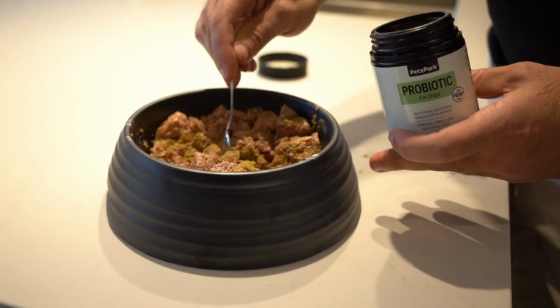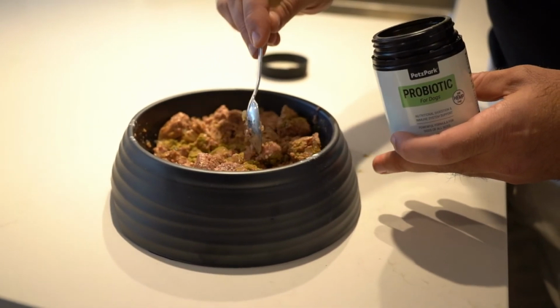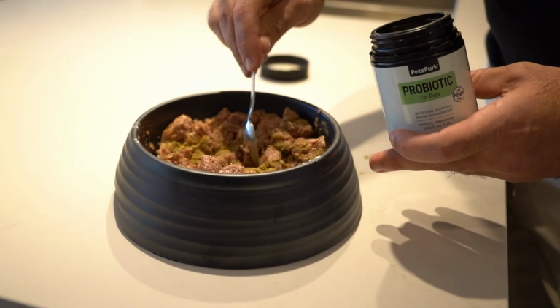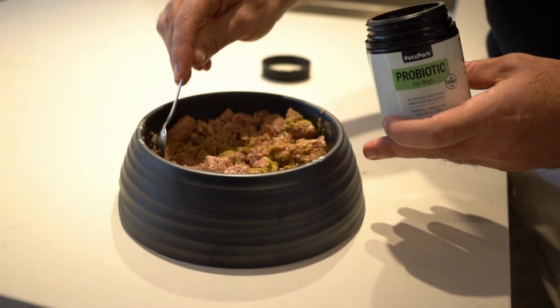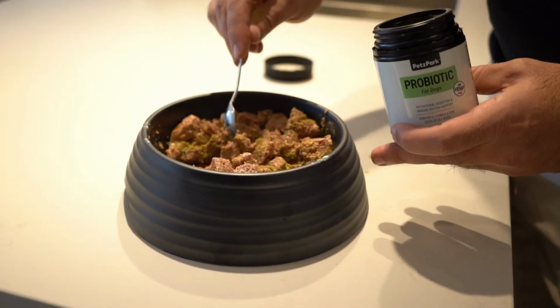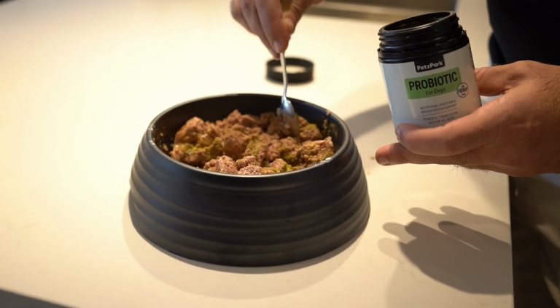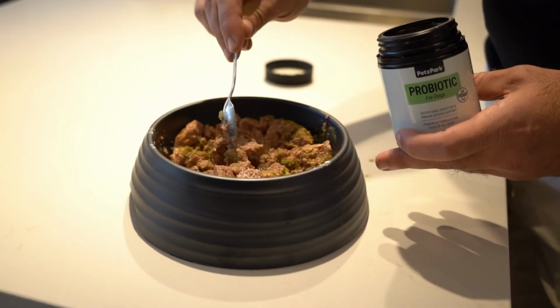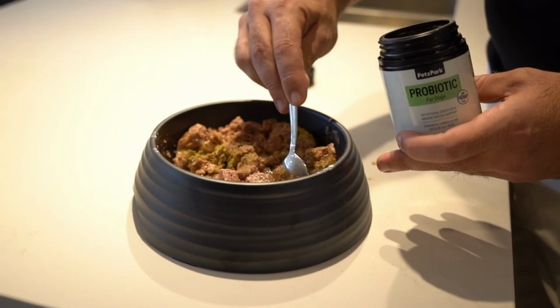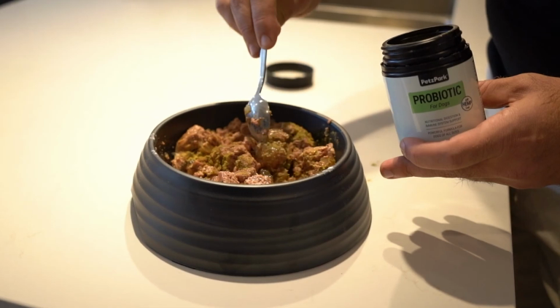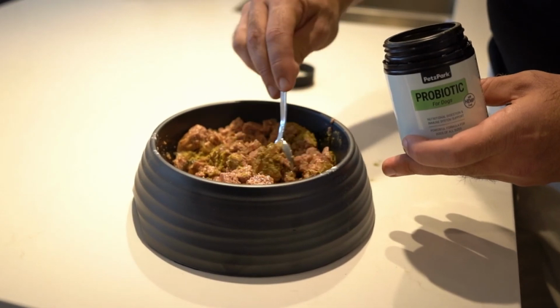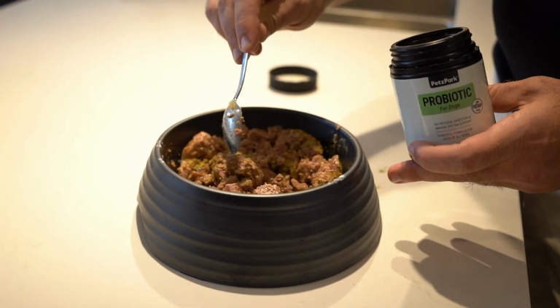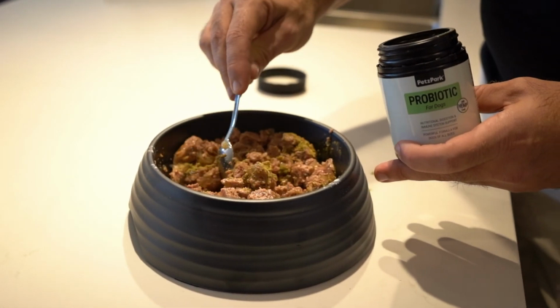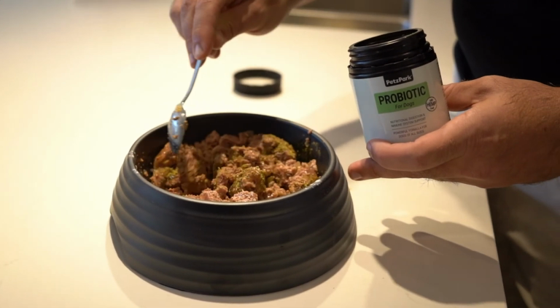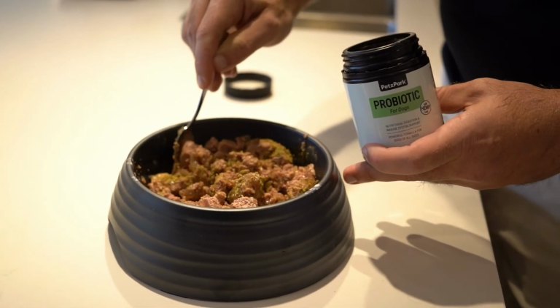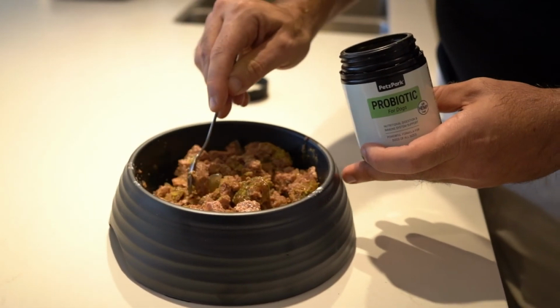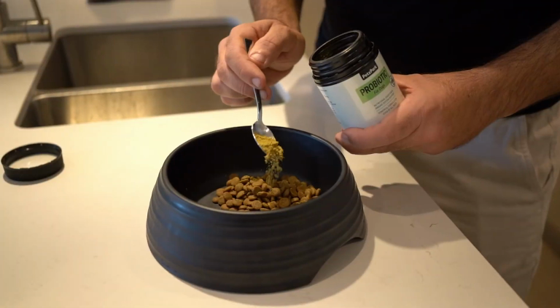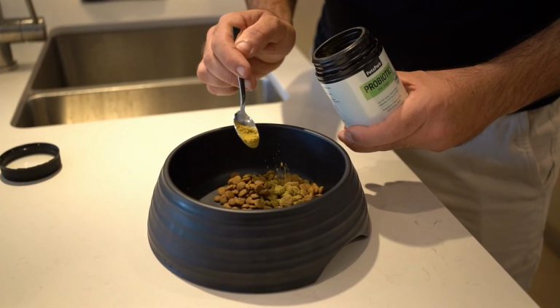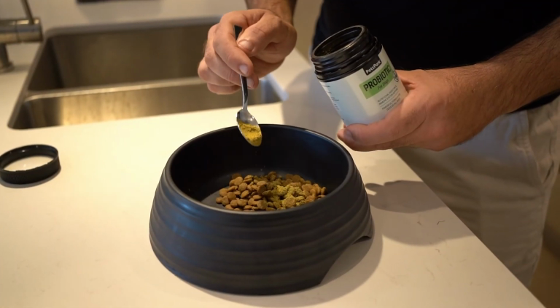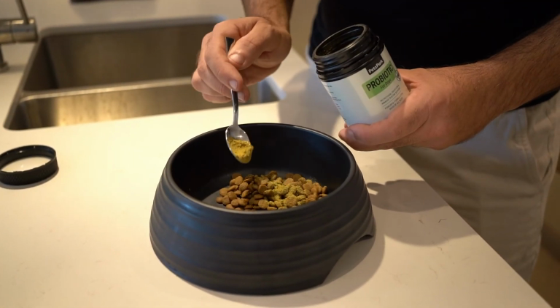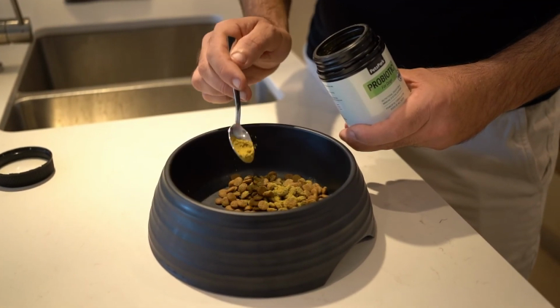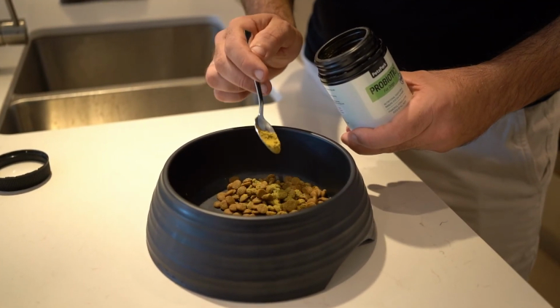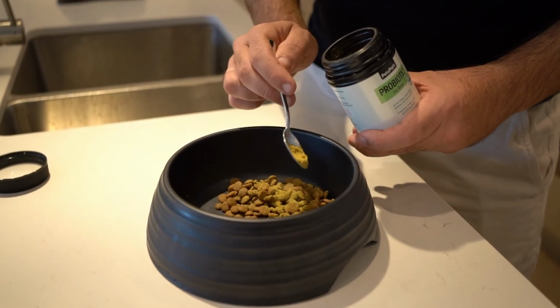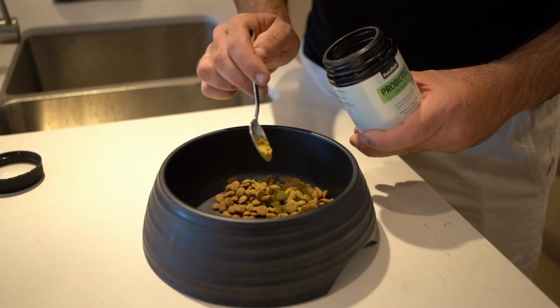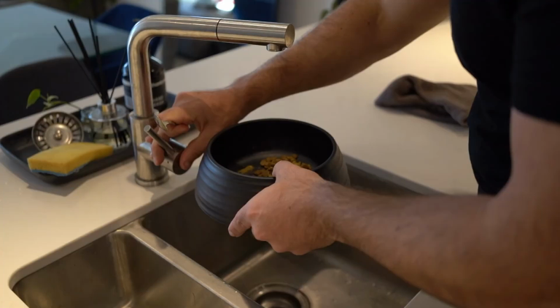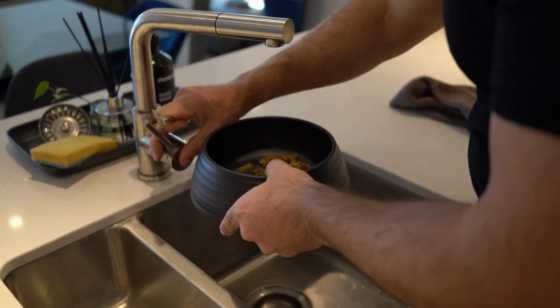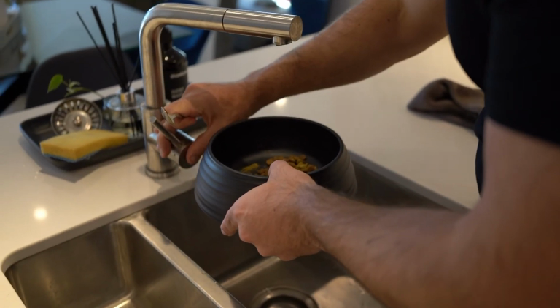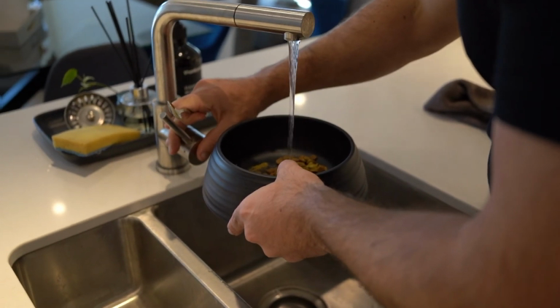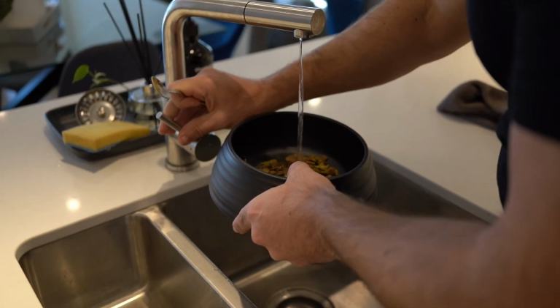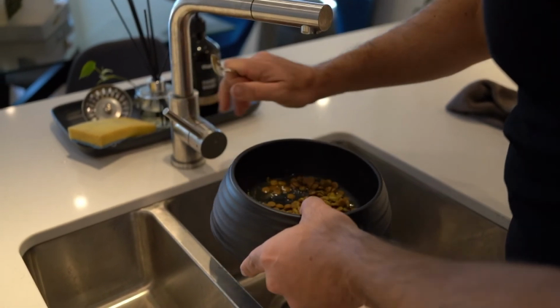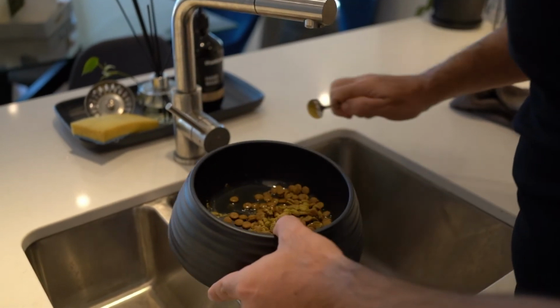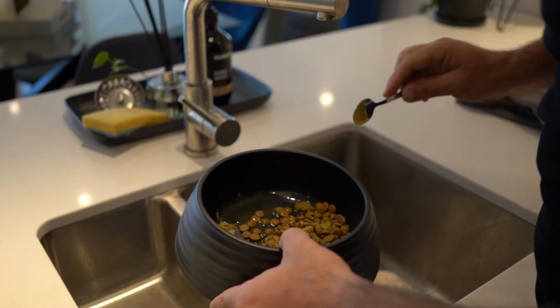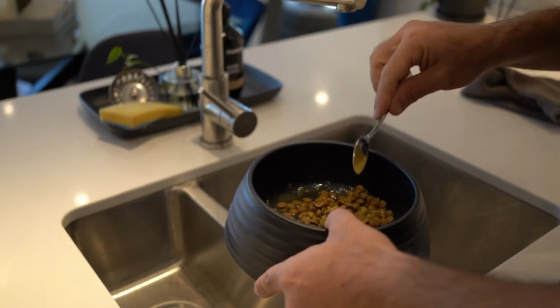Not a fan? Don't worry, you can also mix it in. If you're using dry food, it's okay to add a little water so it sticks.